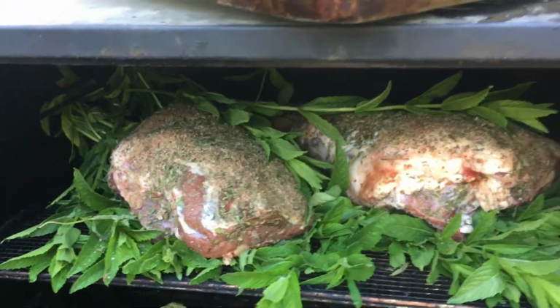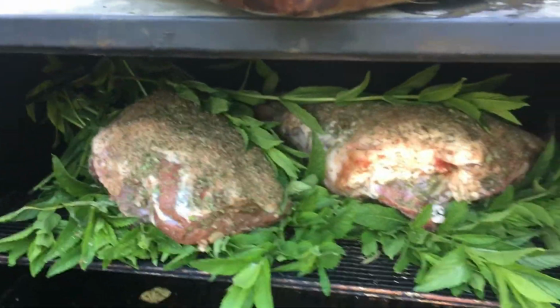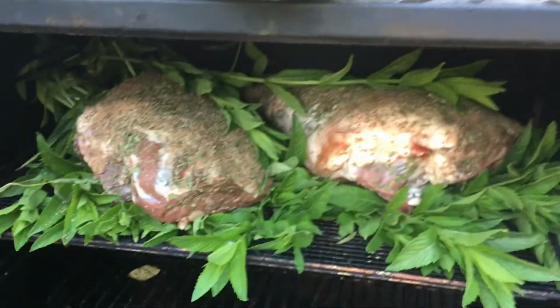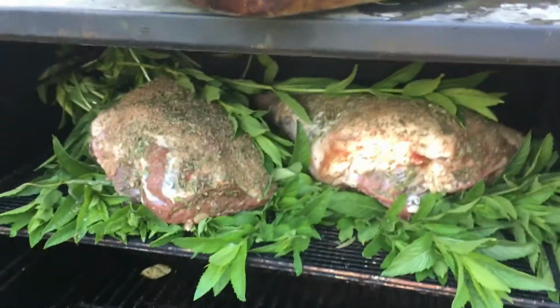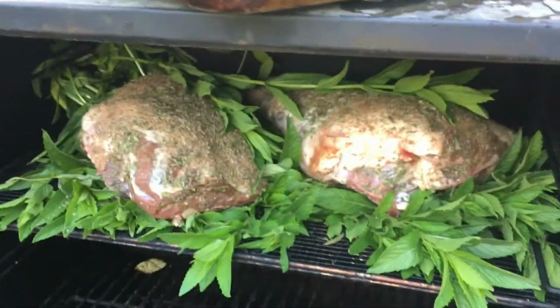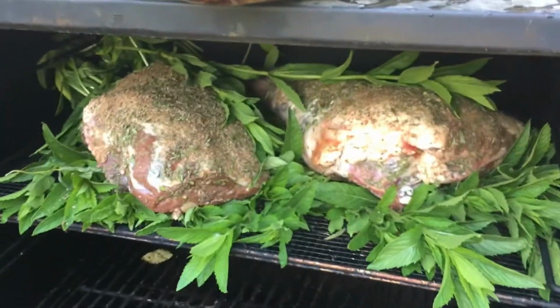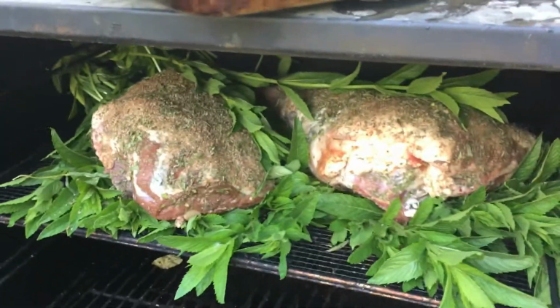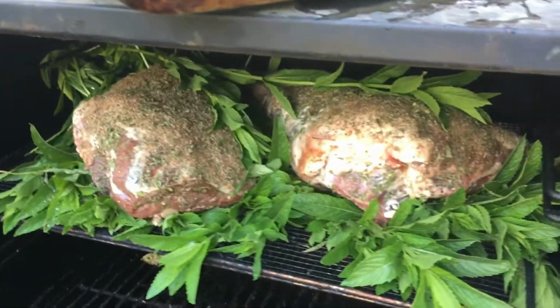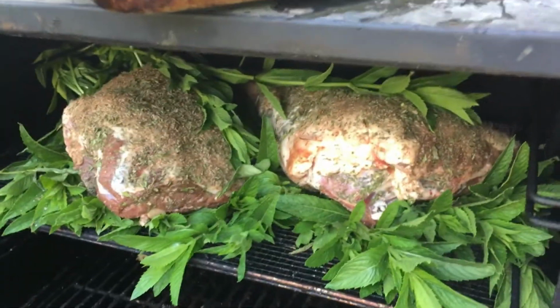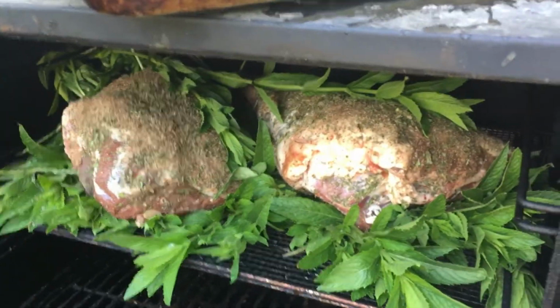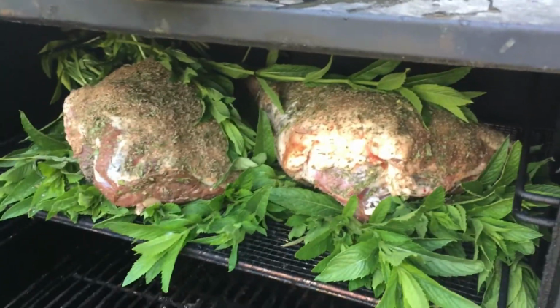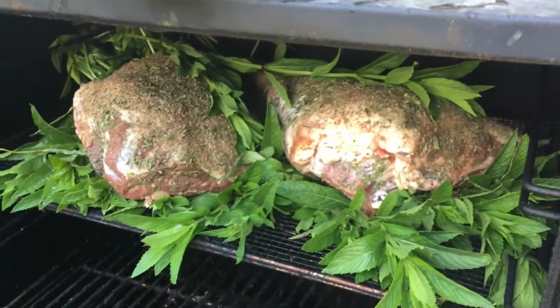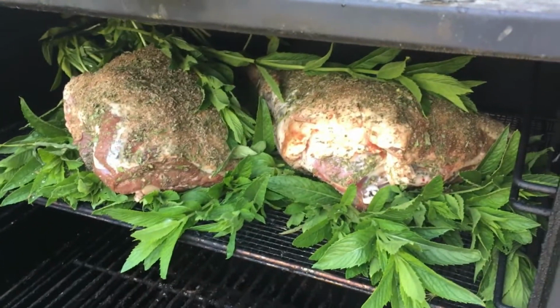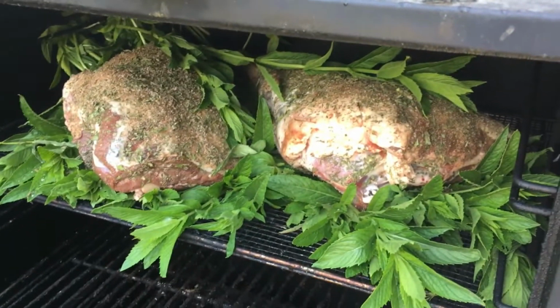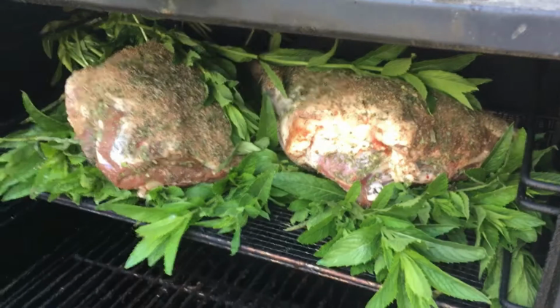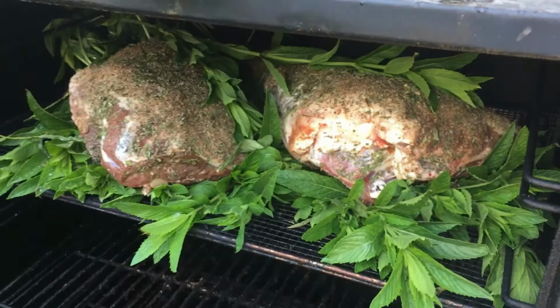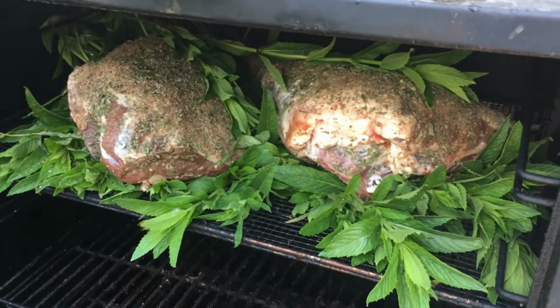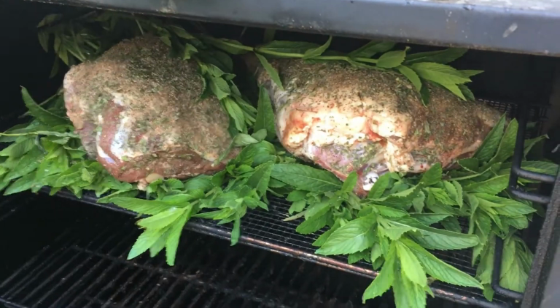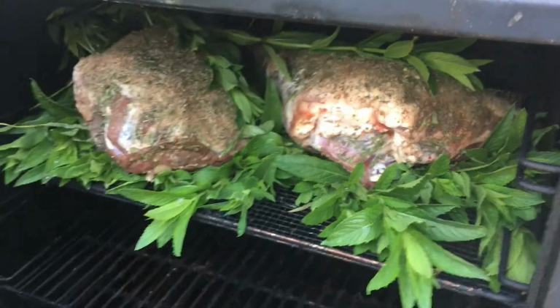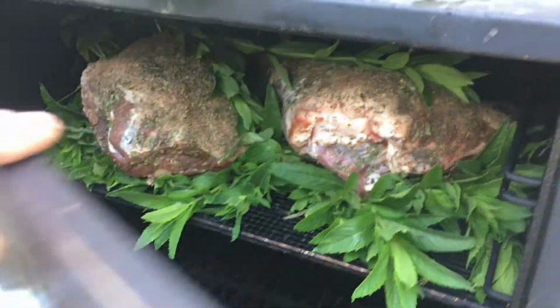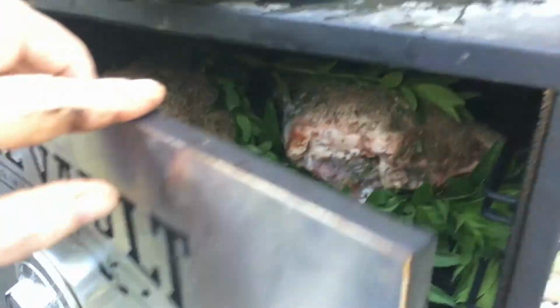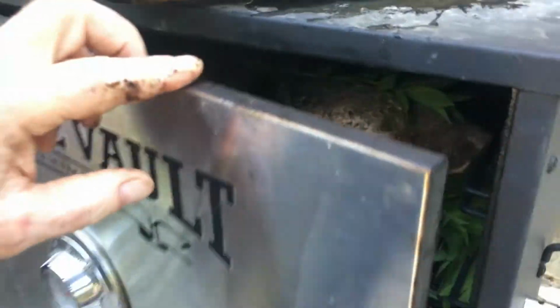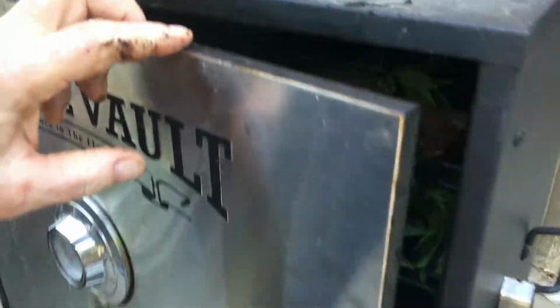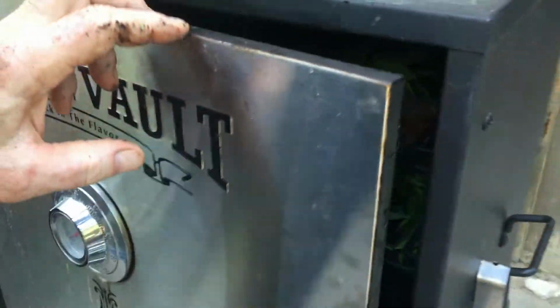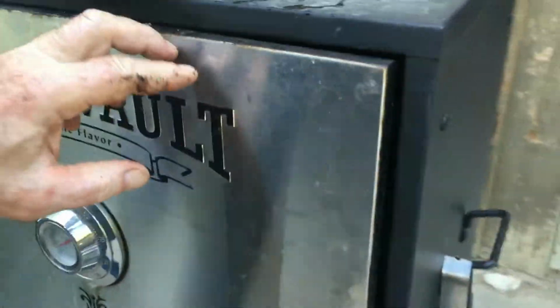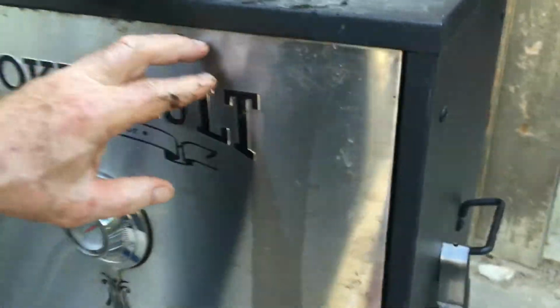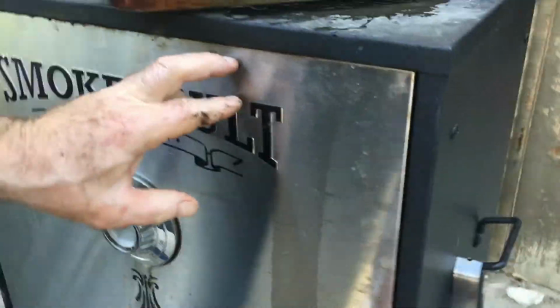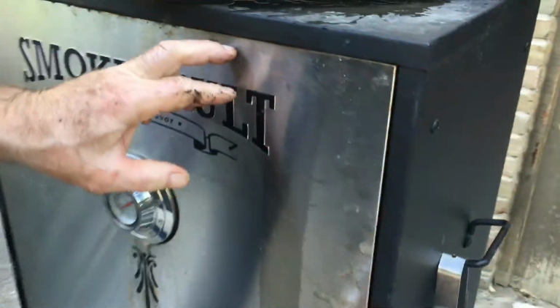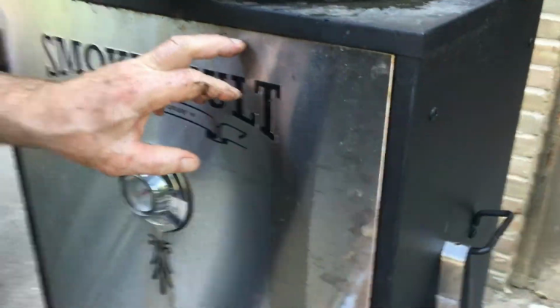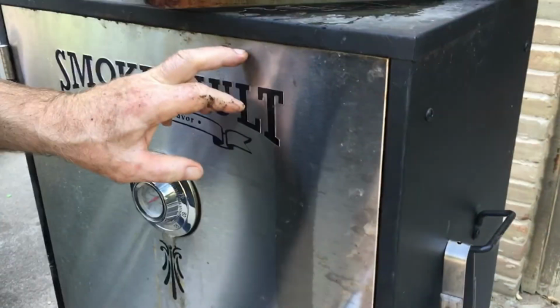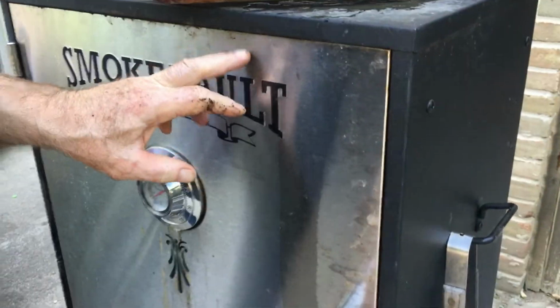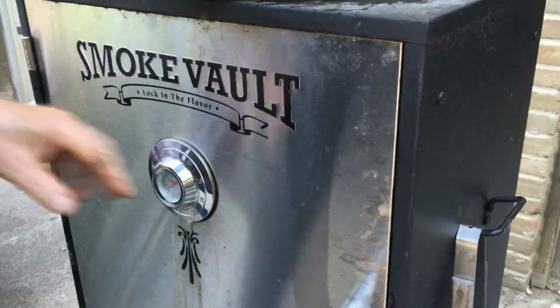So these were grown and harvested here, and going into the smoke vault.